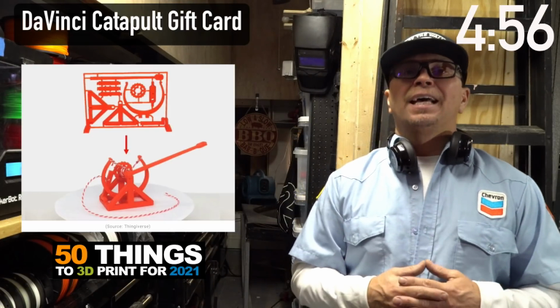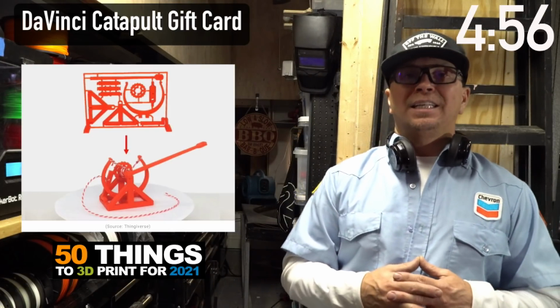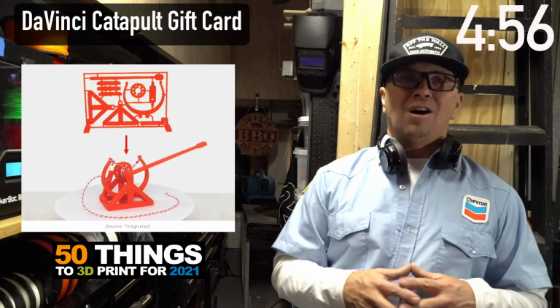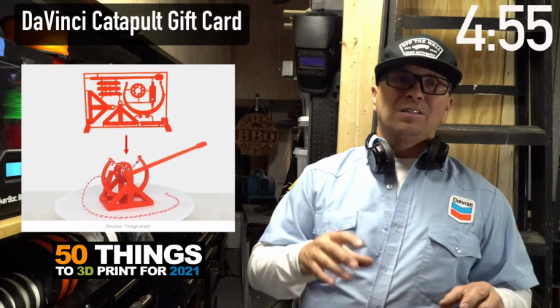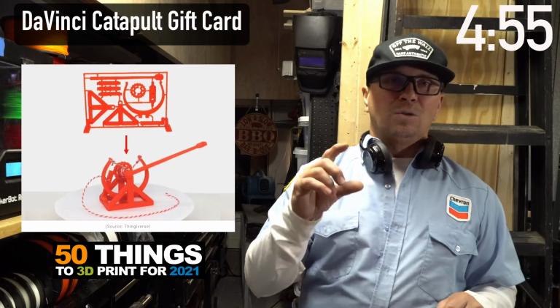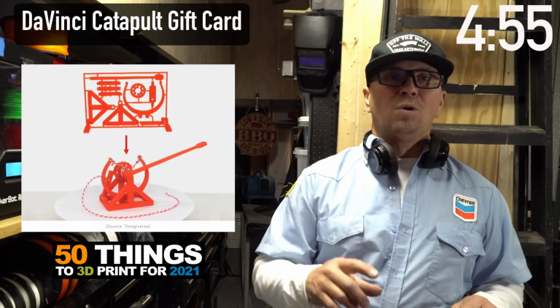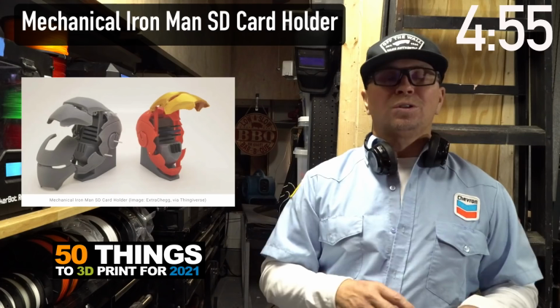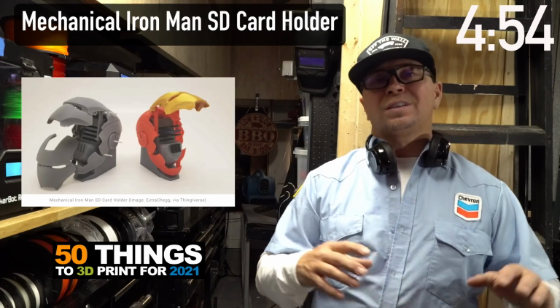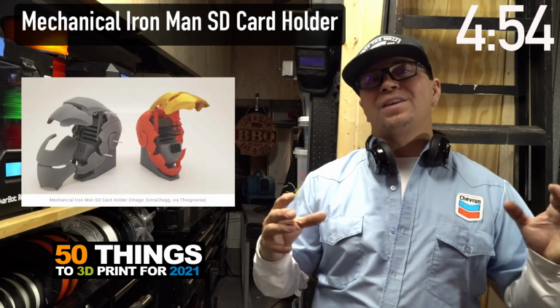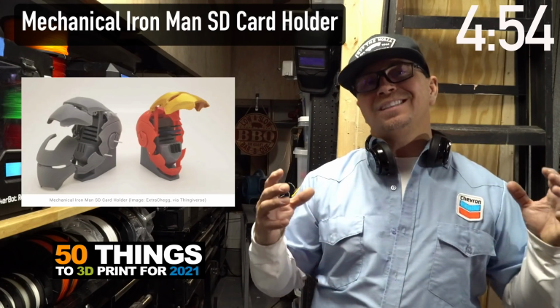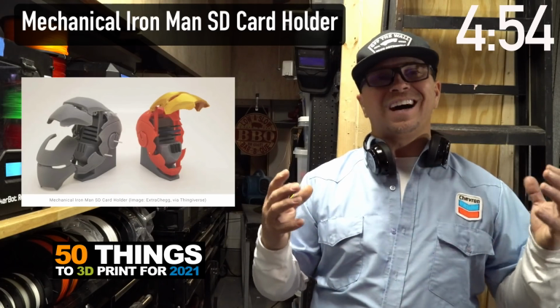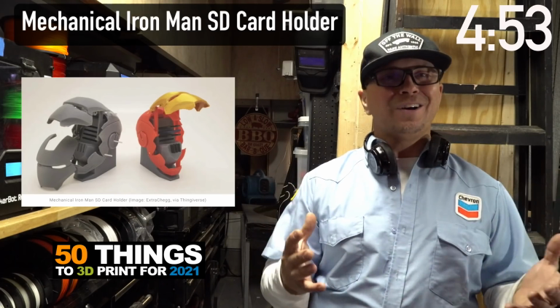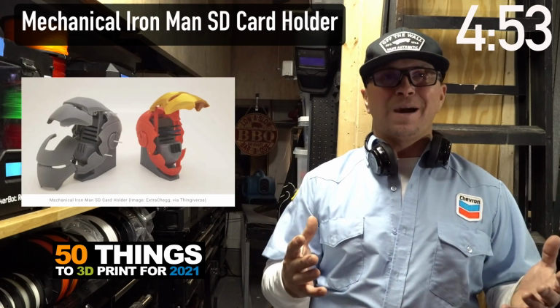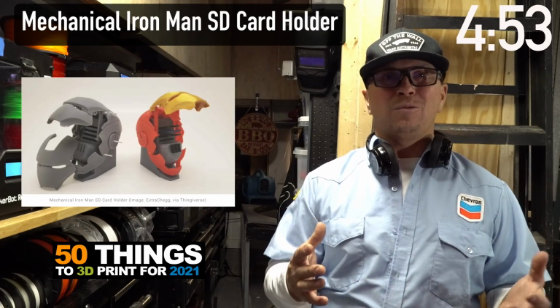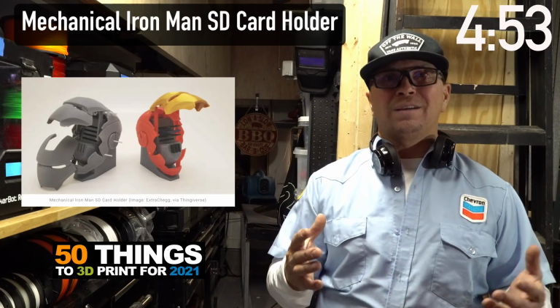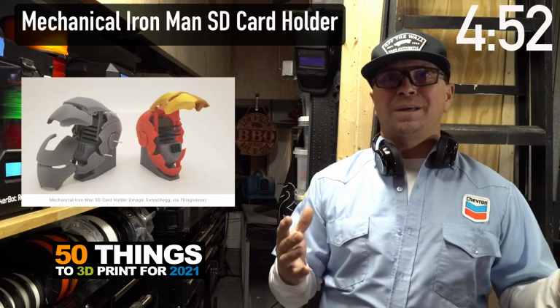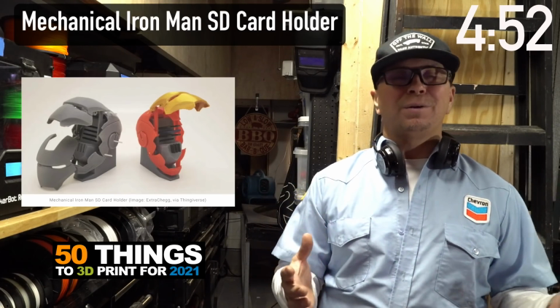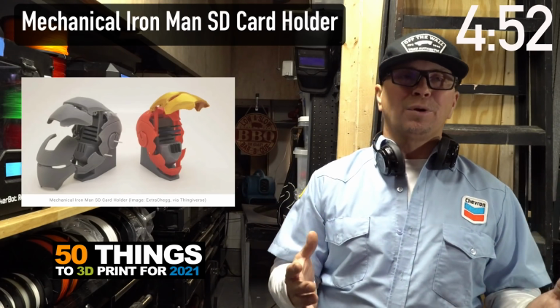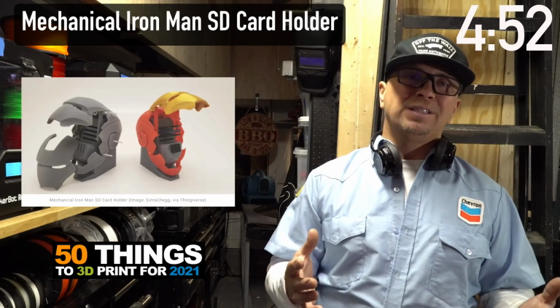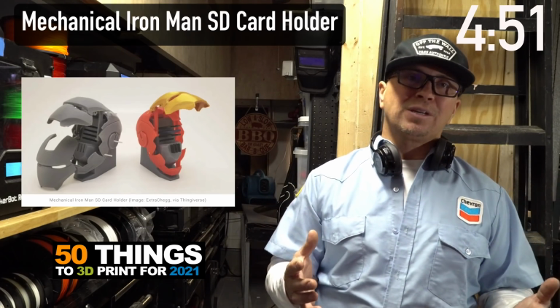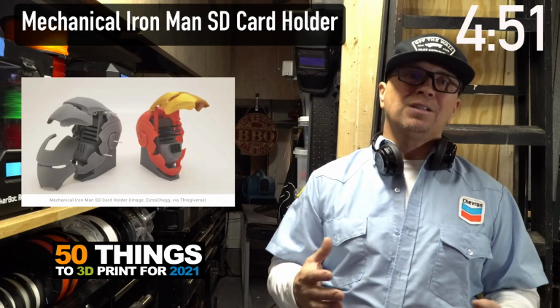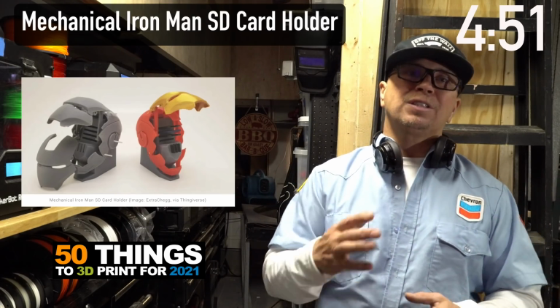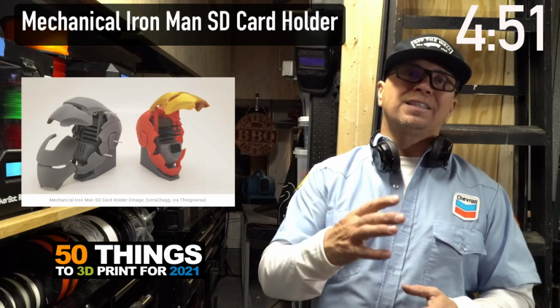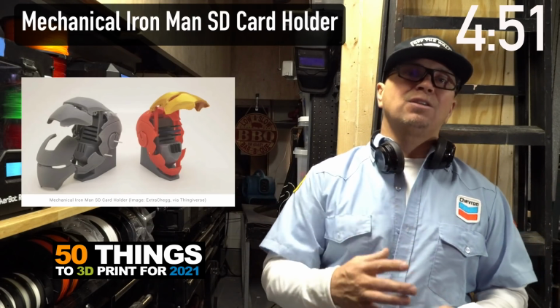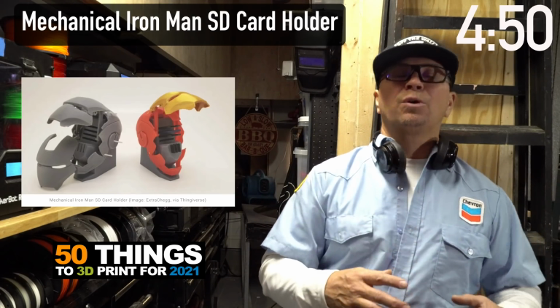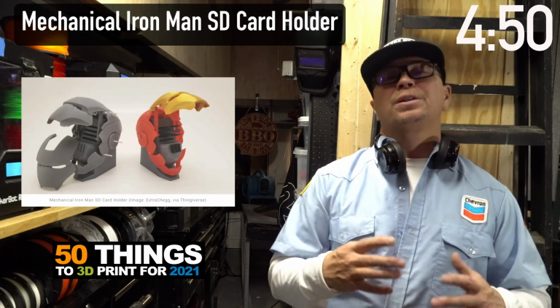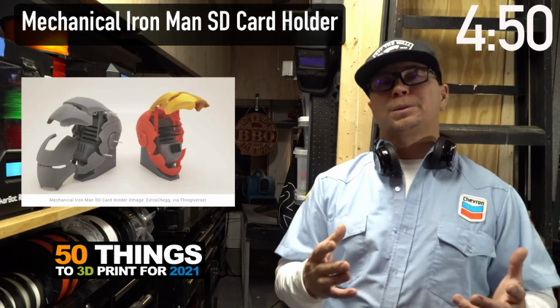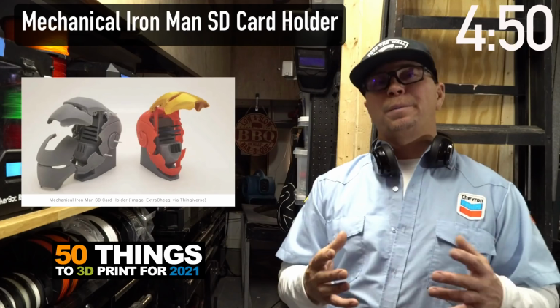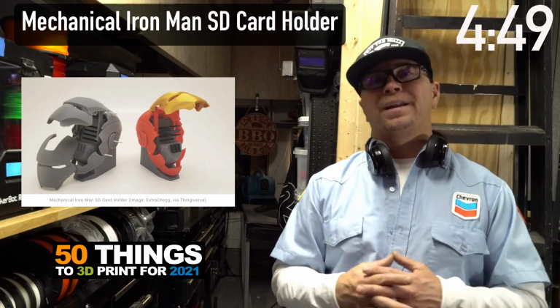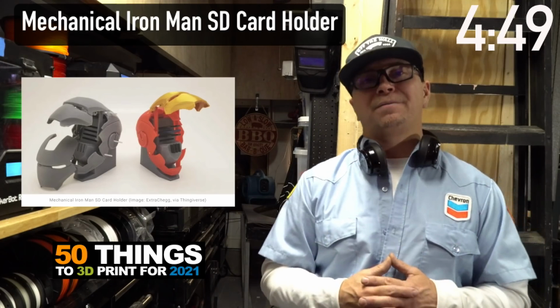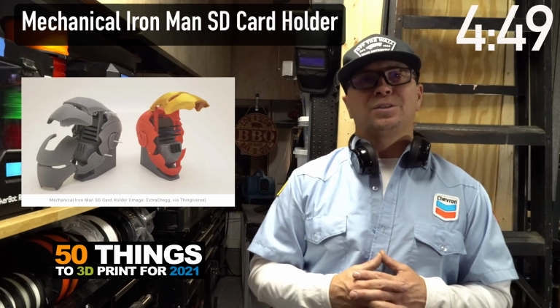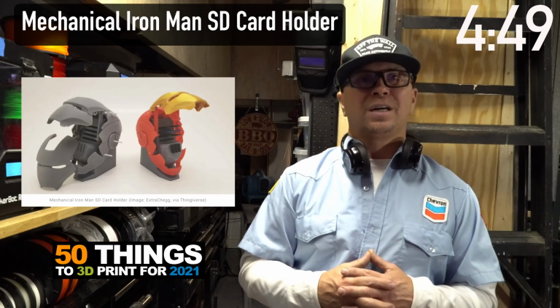SD card little holders — this is an Iron Man one. You can print it in different colors to get that look, or you can just spray paint it after you're done.